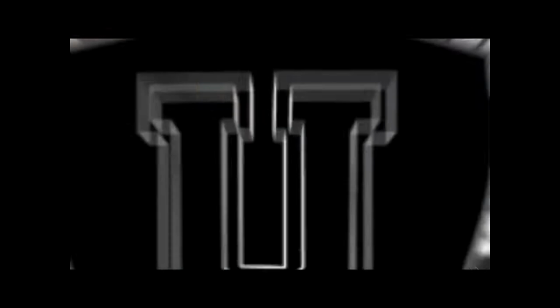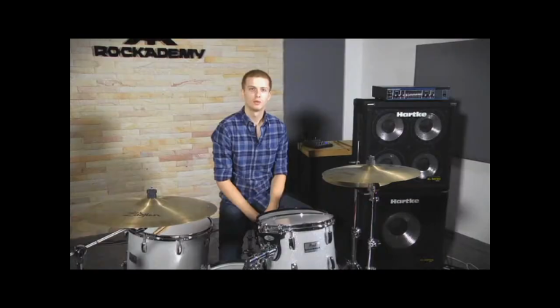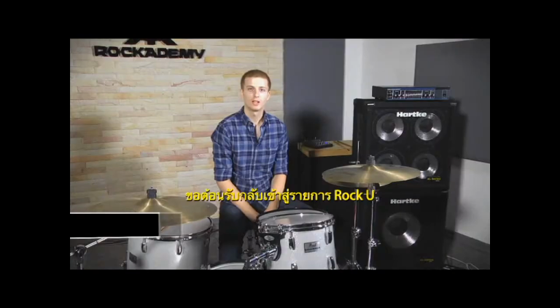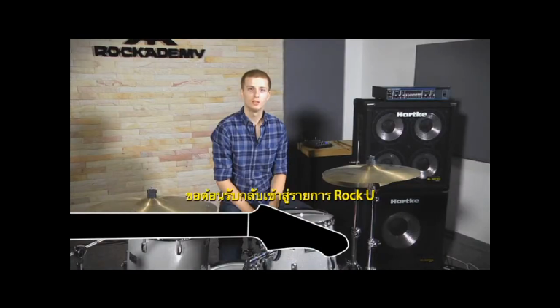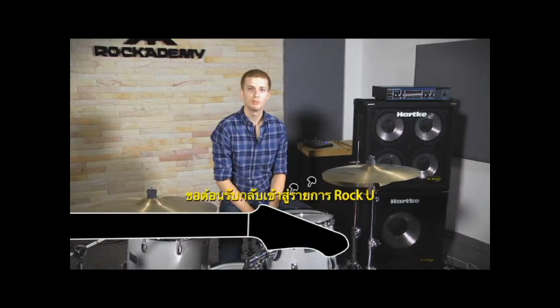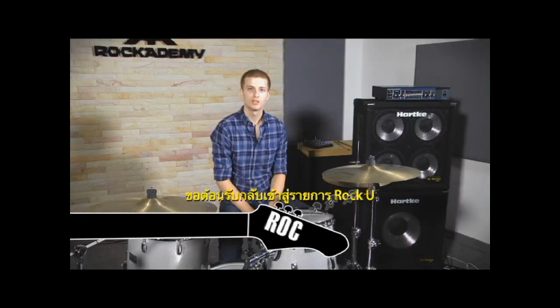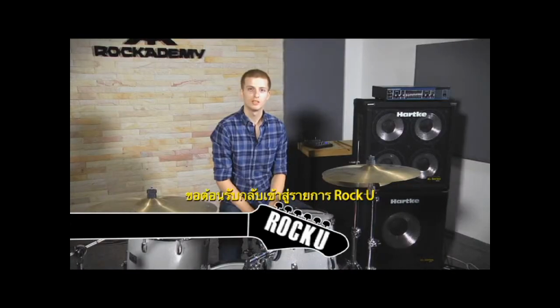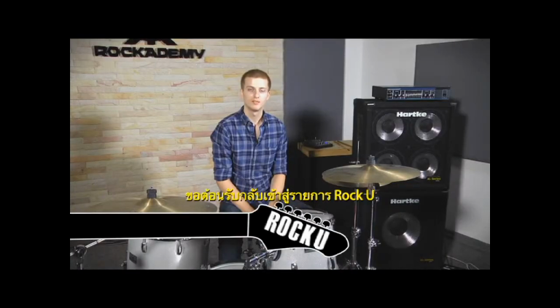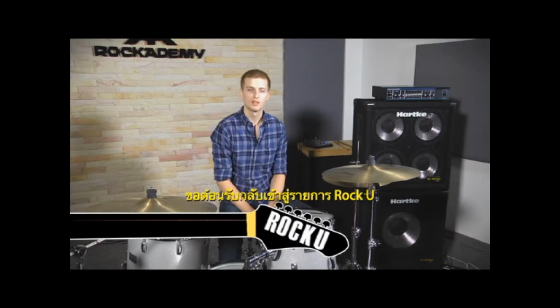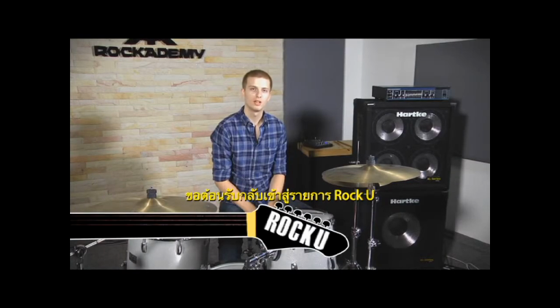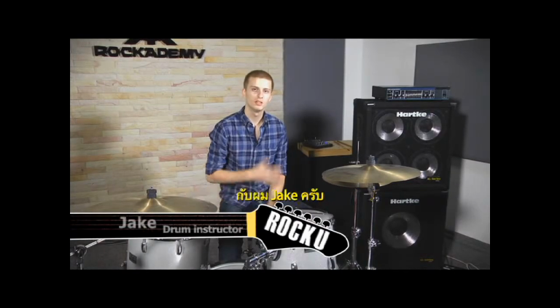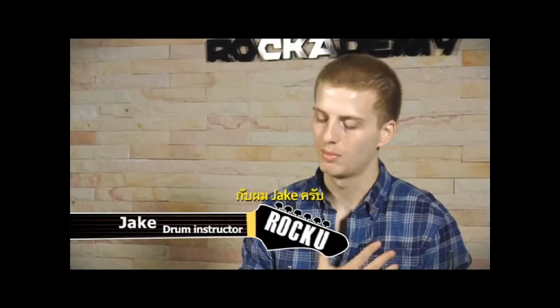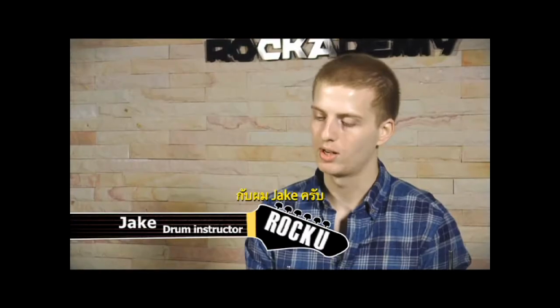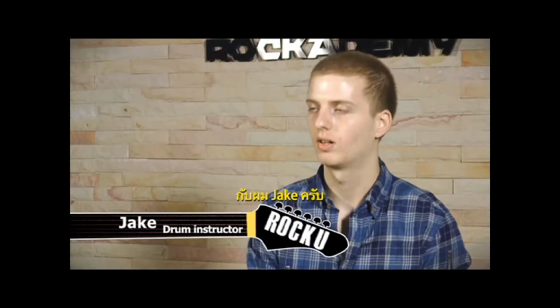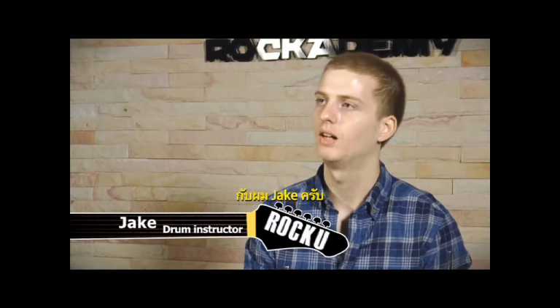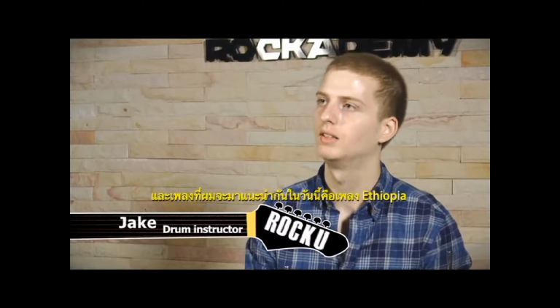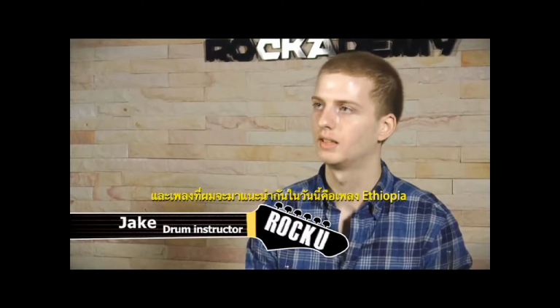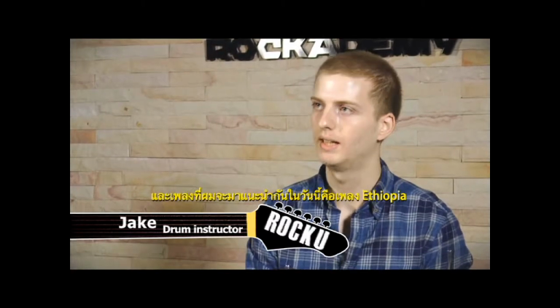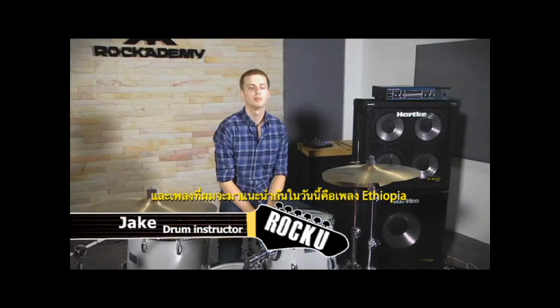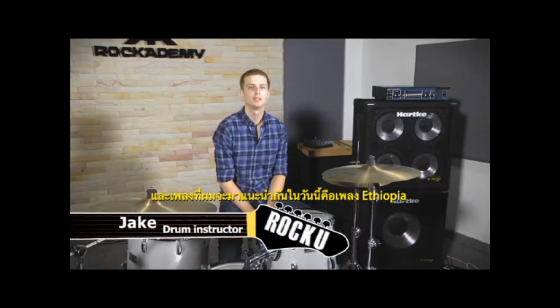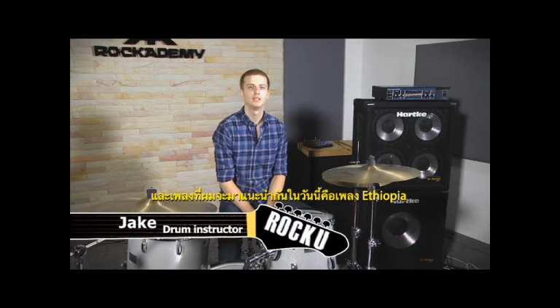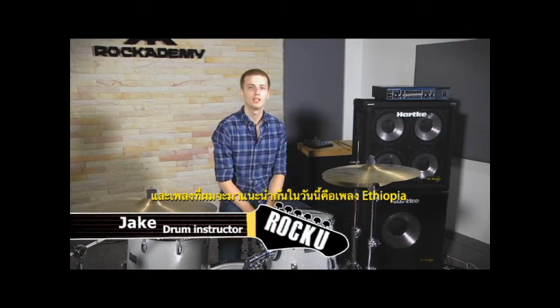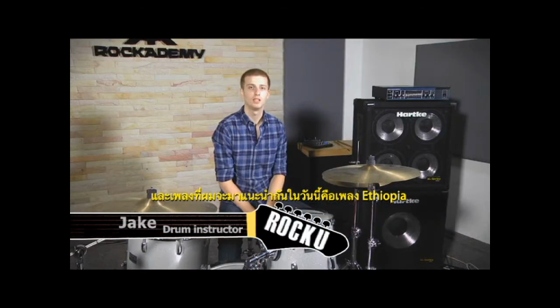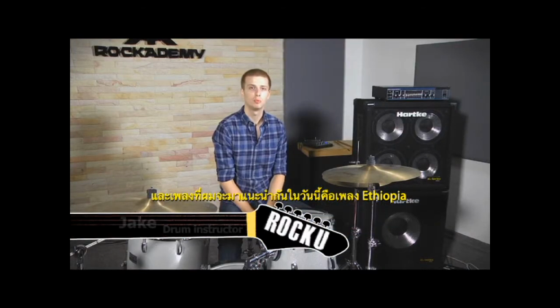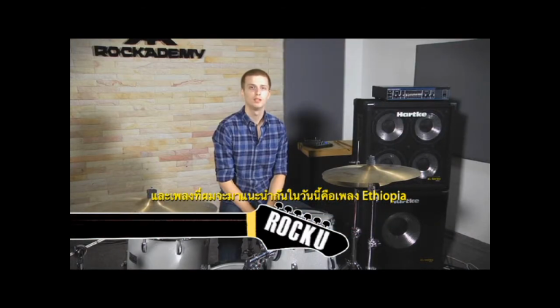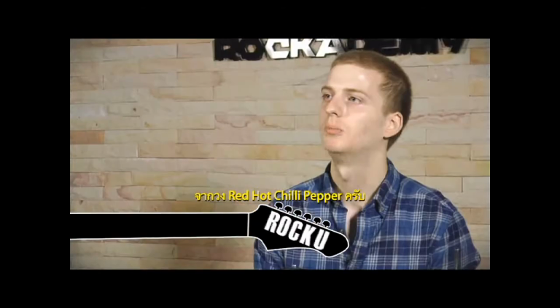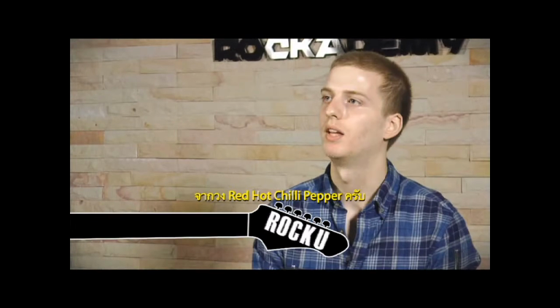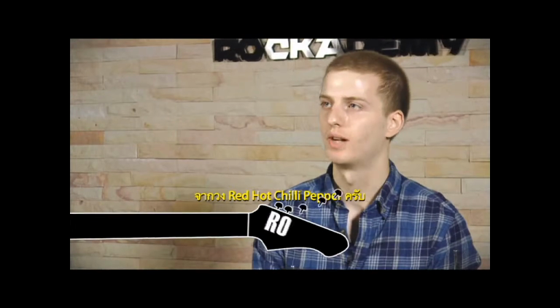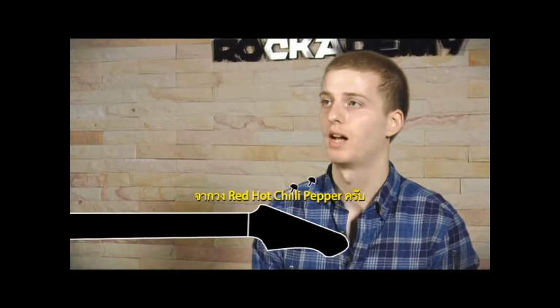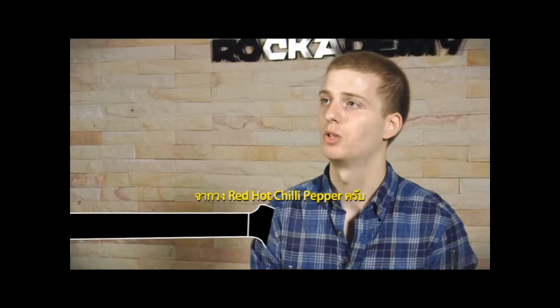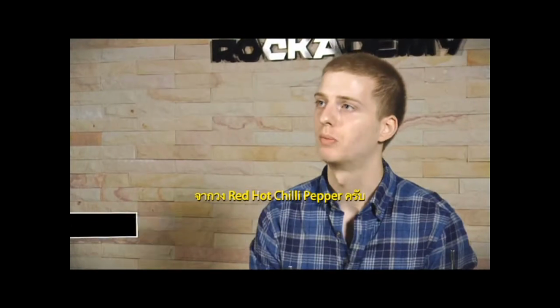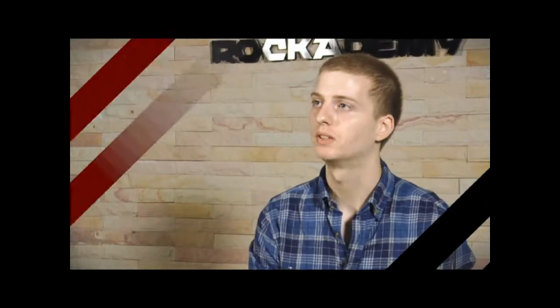We're going to rock you and music is easy and fun to learn. I'm Jake Crowell and today I'm going to teach Ethiopia by the Red Hot Chili Peppers.